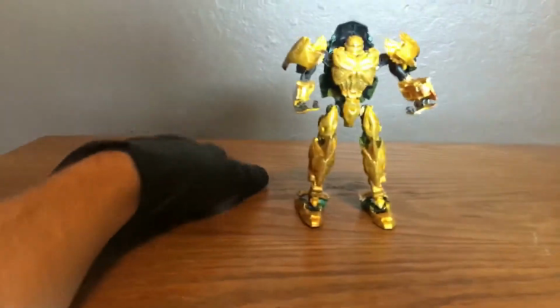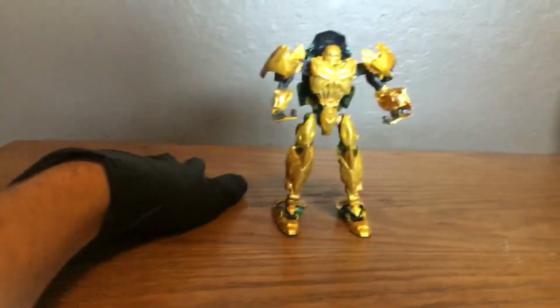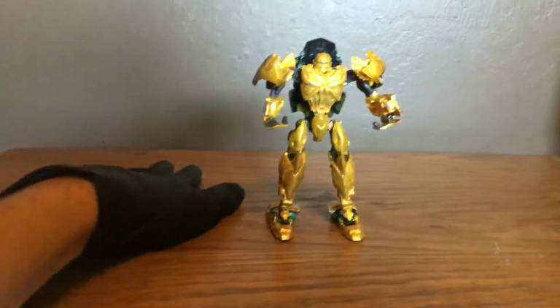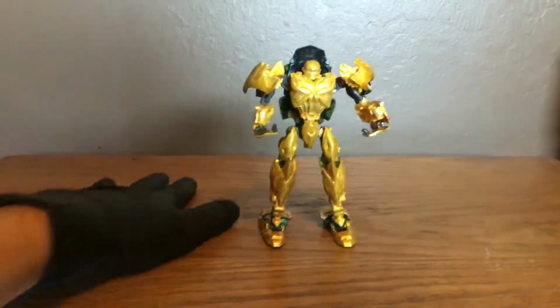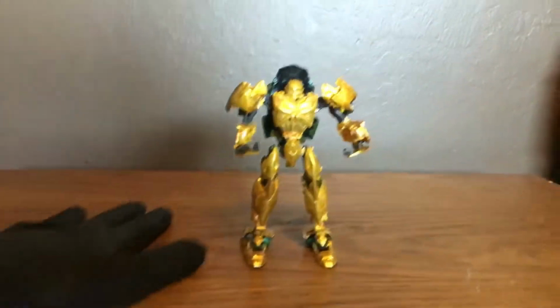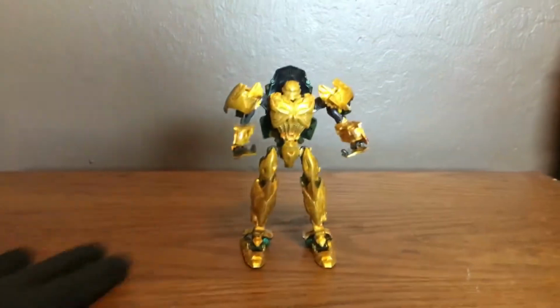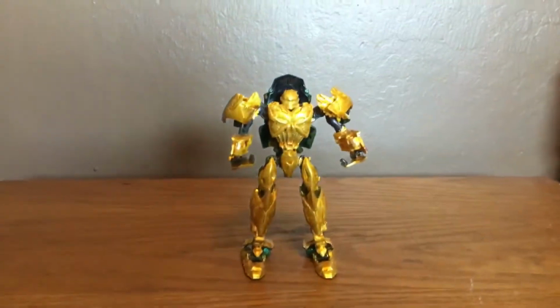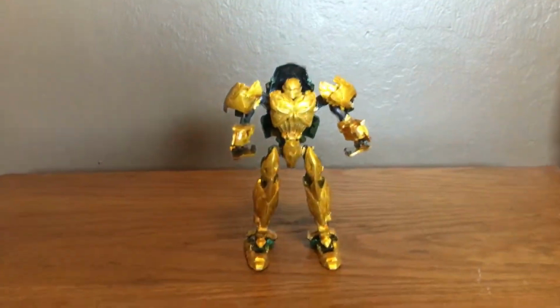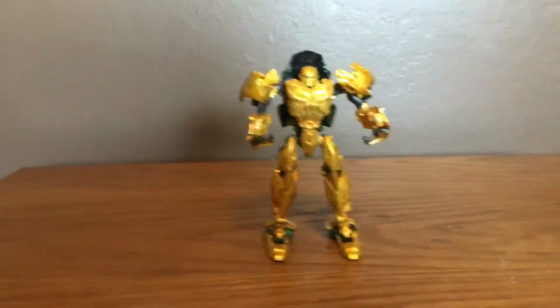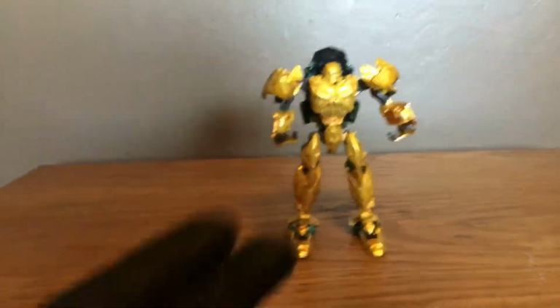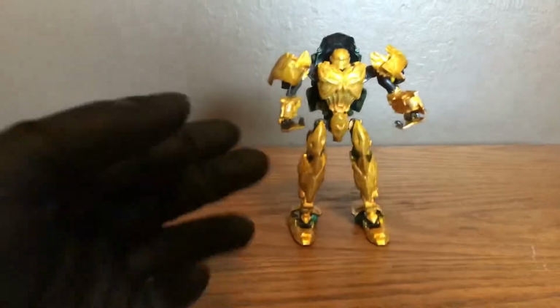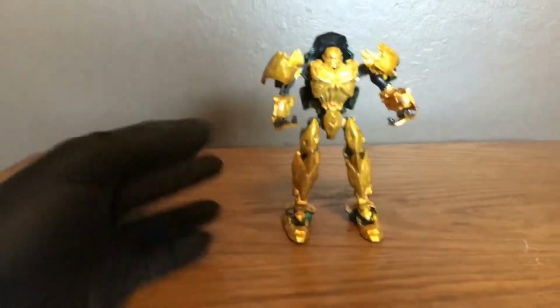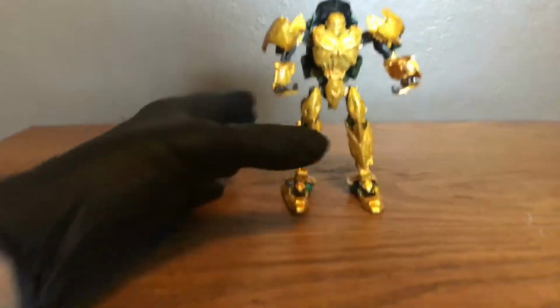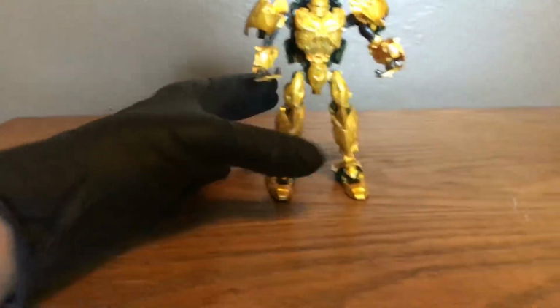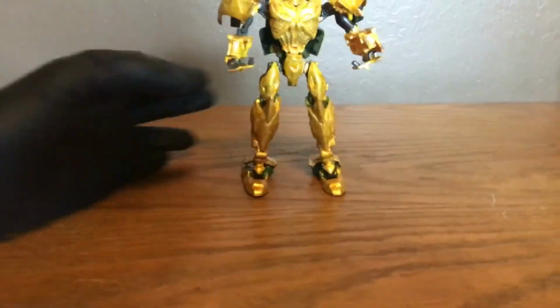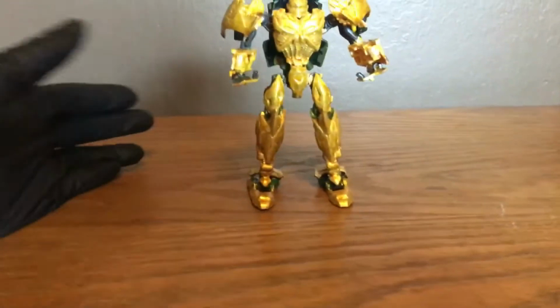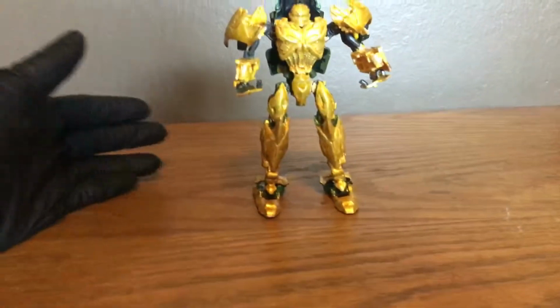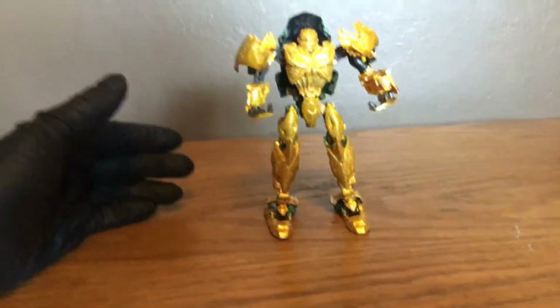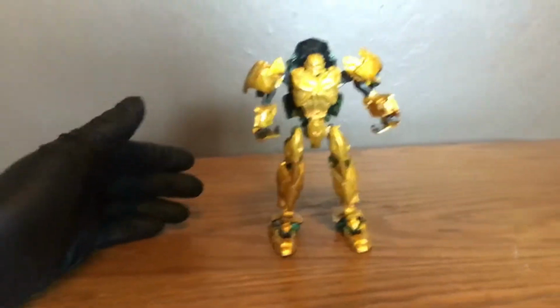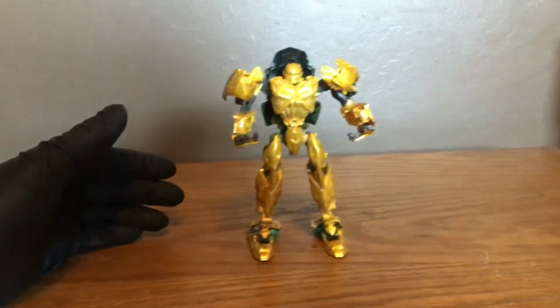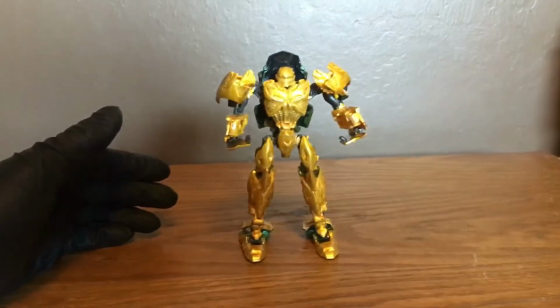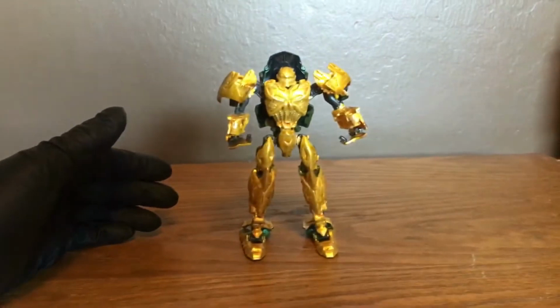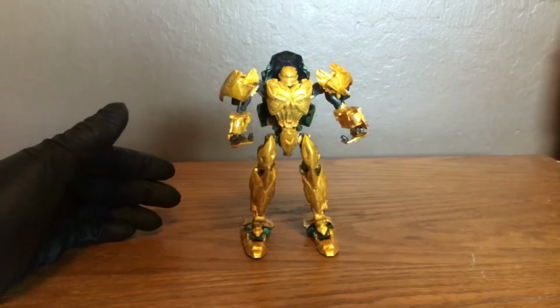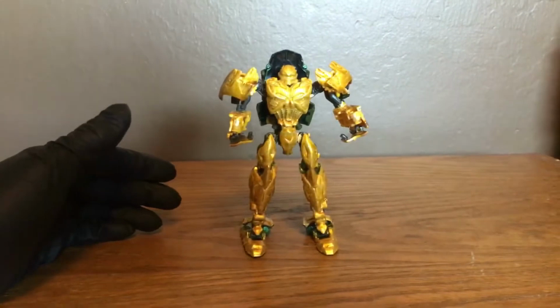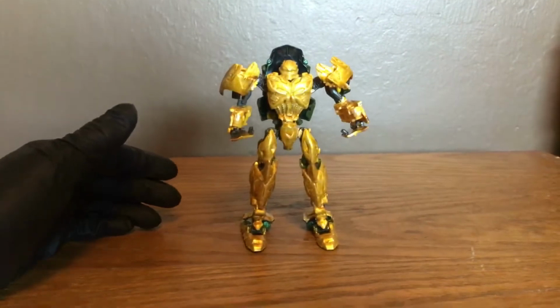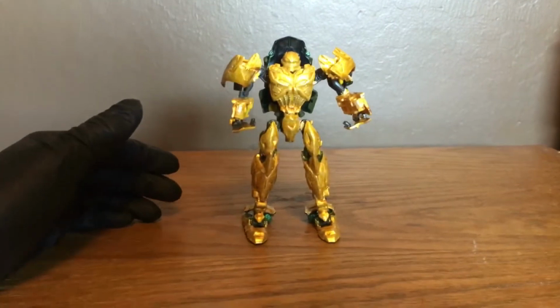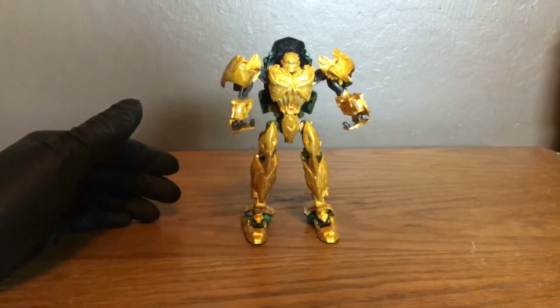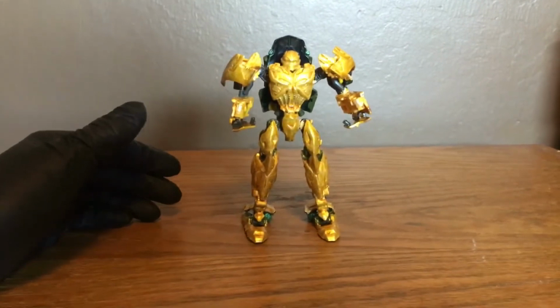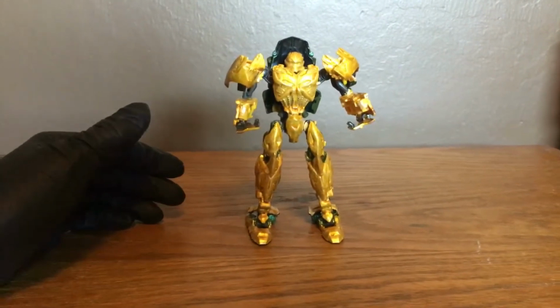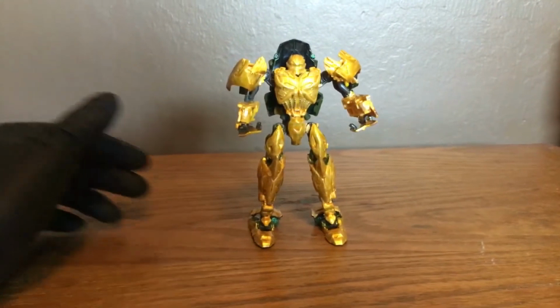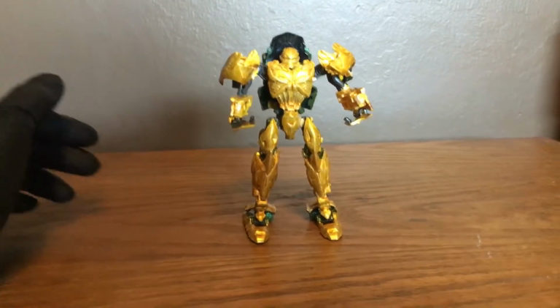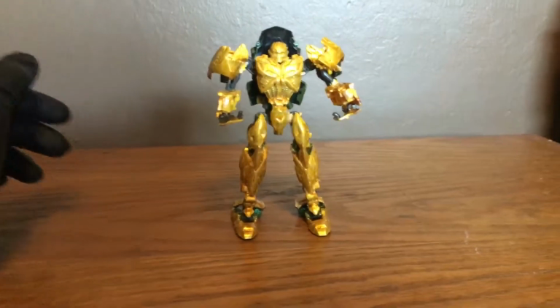This will be my Last Knight custom Bumblebee. Bye!